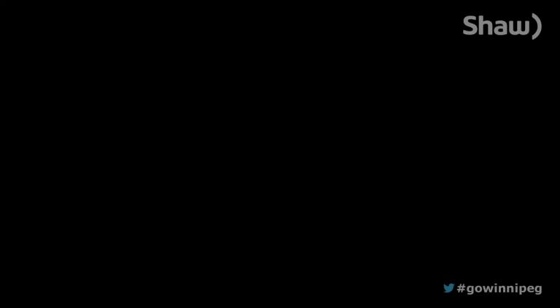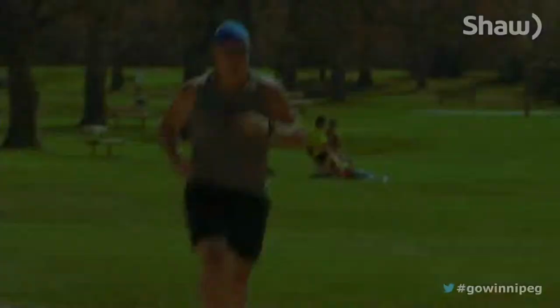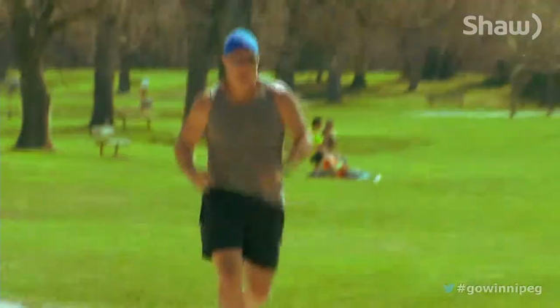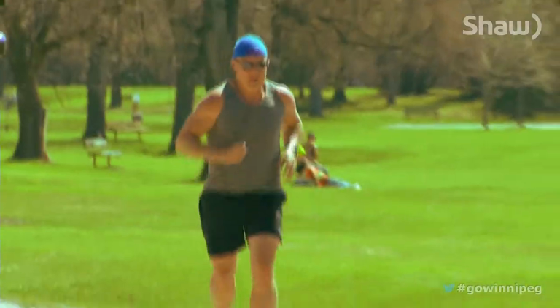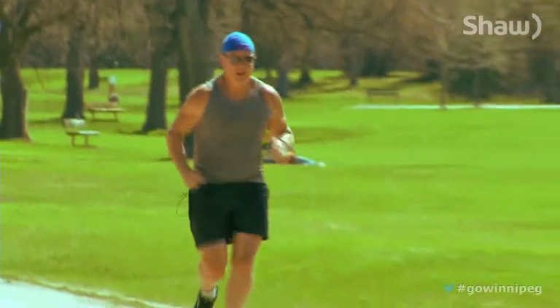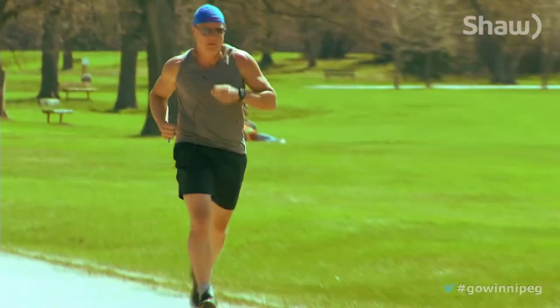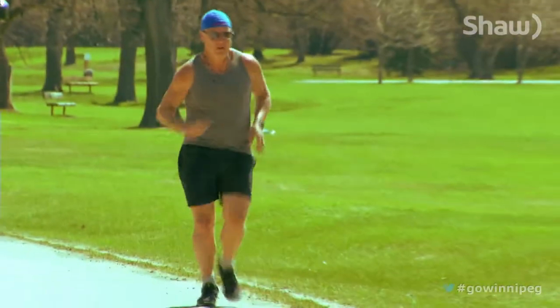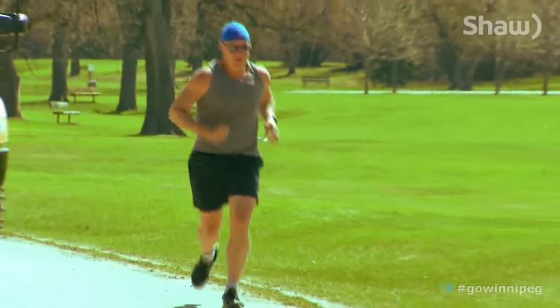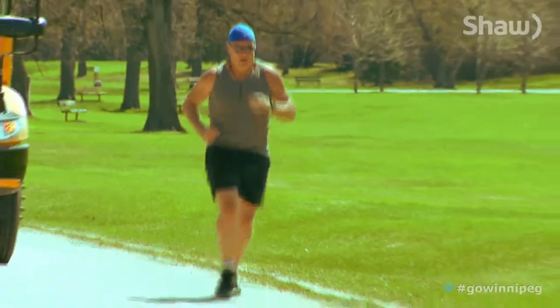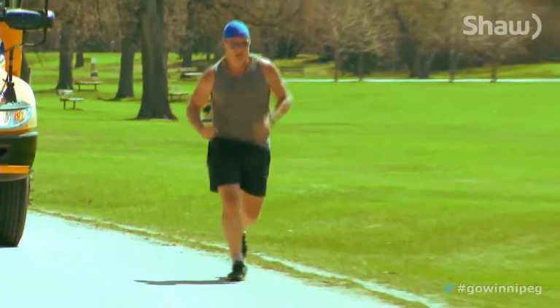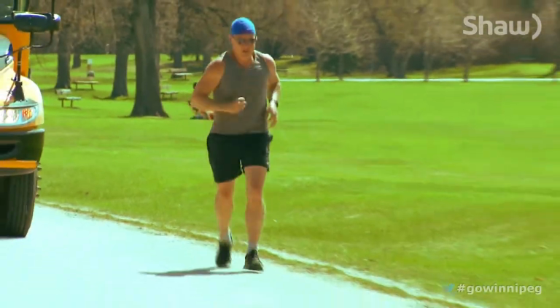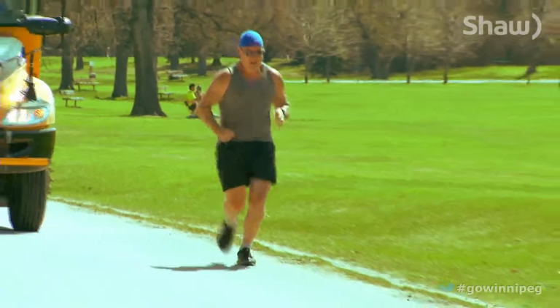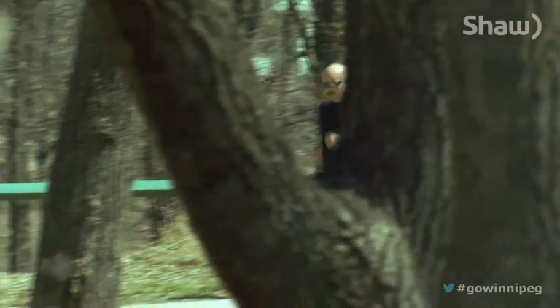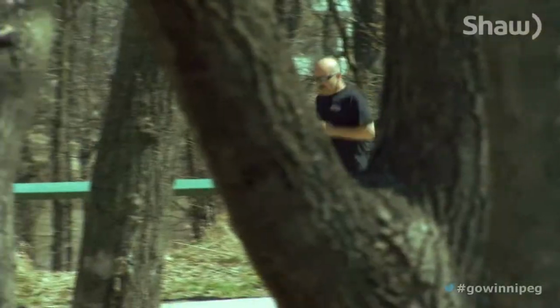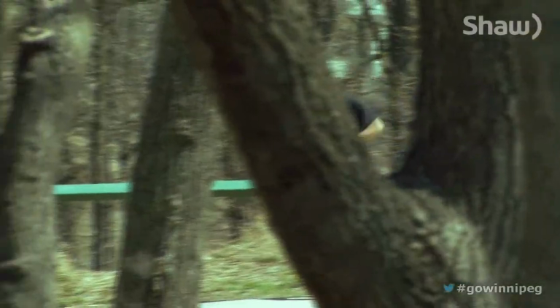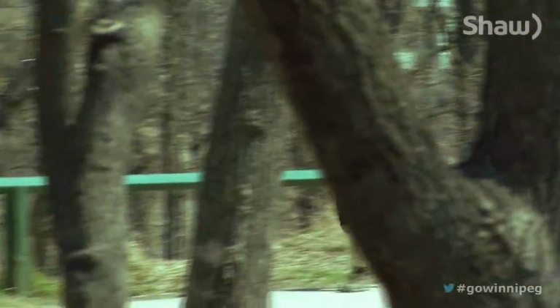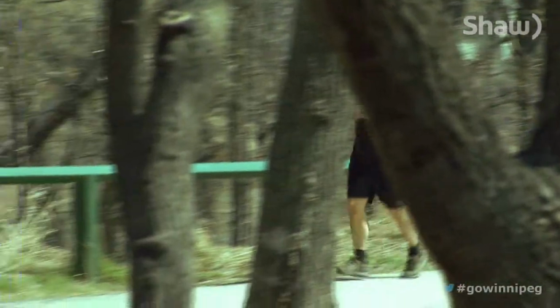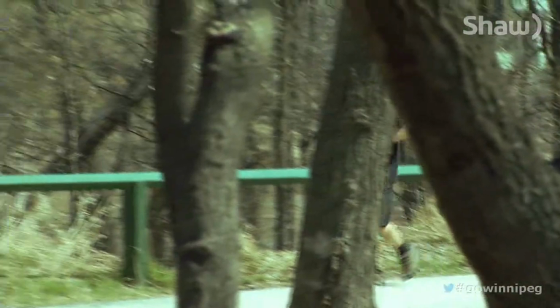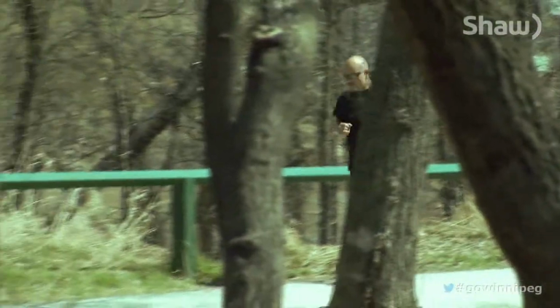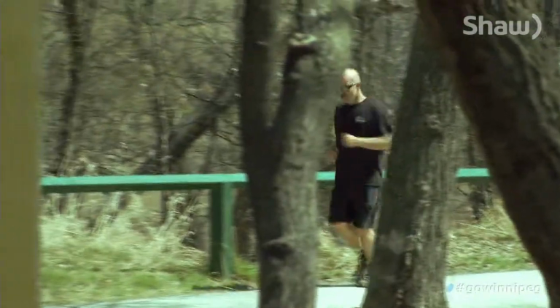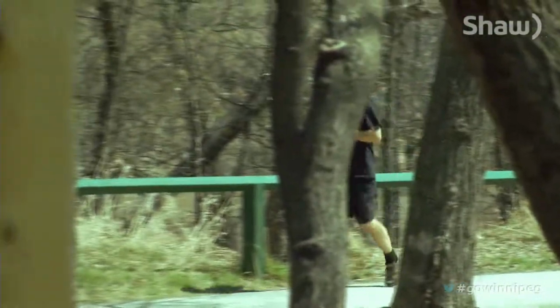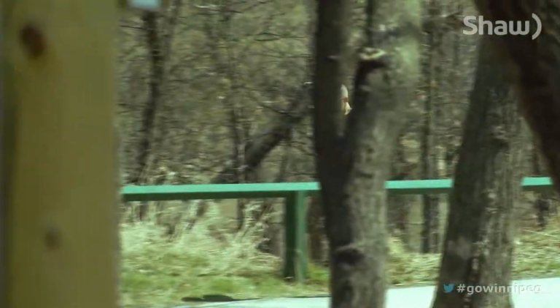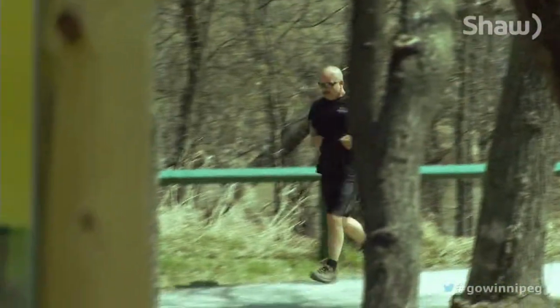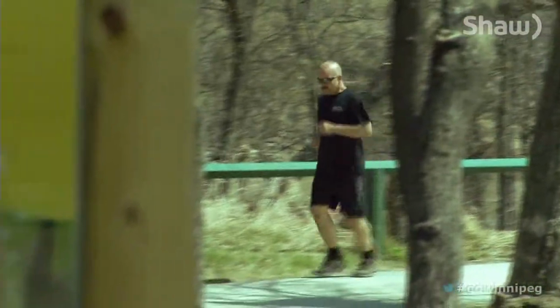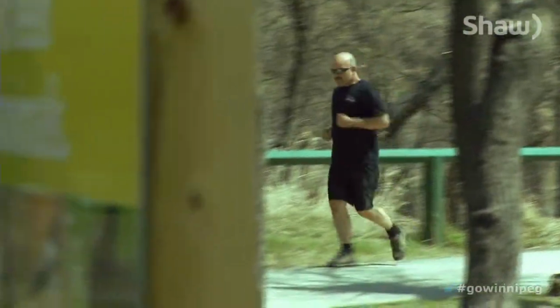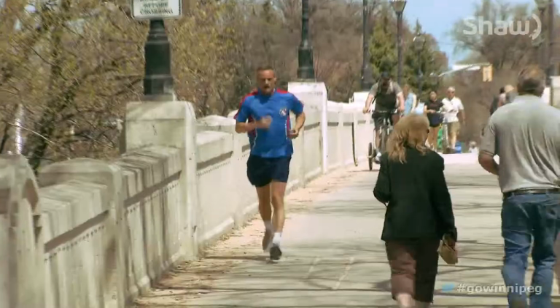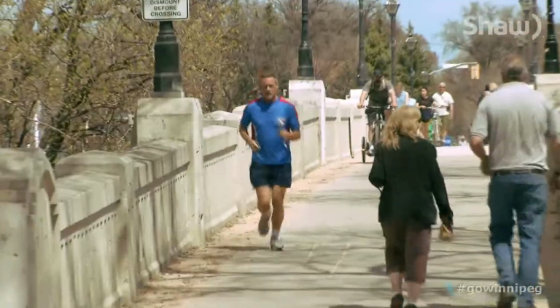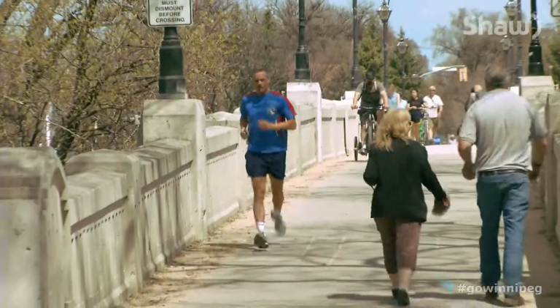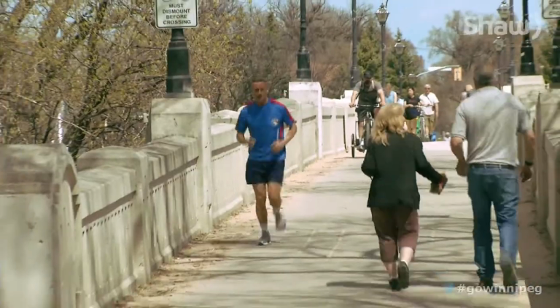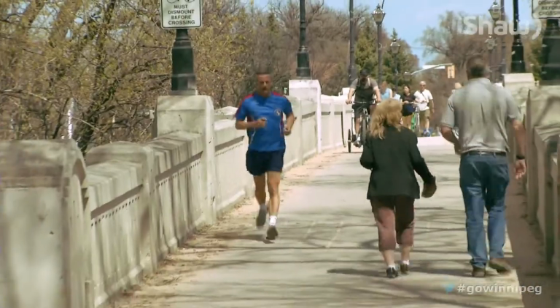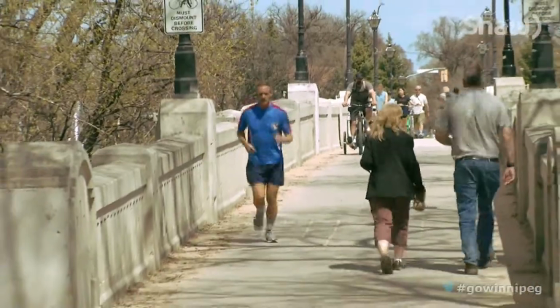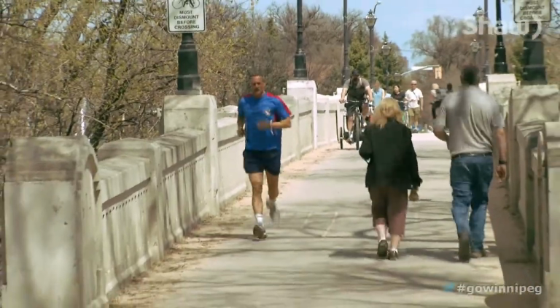When it comes to sport, running is one of the simplest to outfit, as long as you know what to look for.